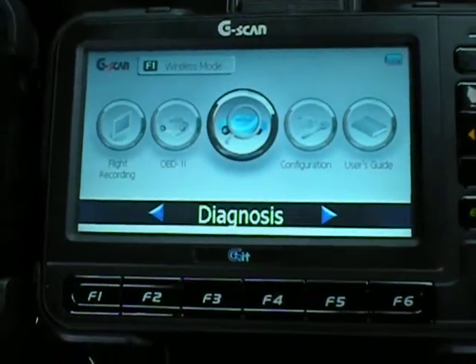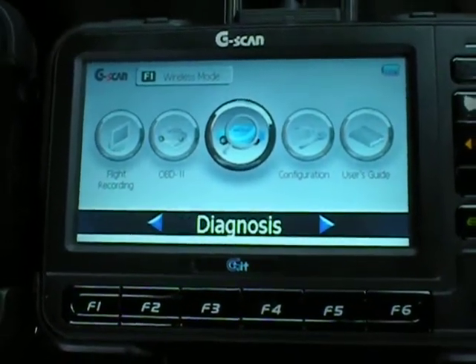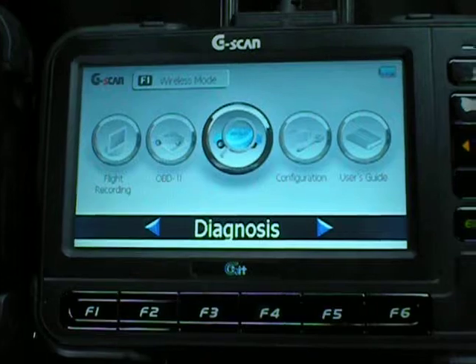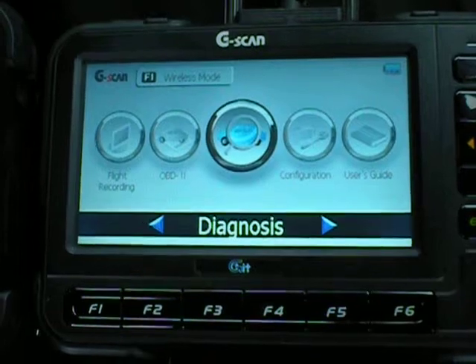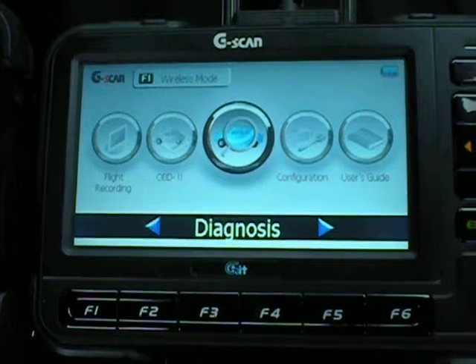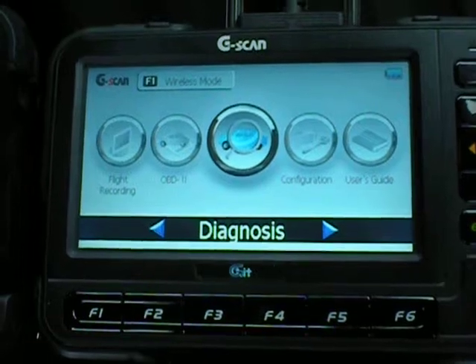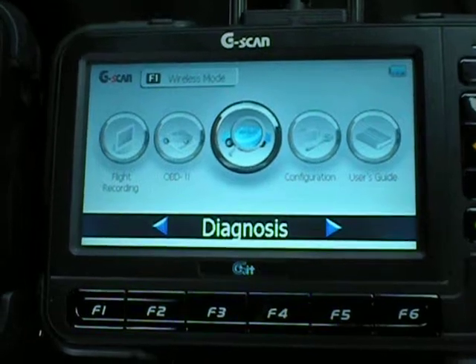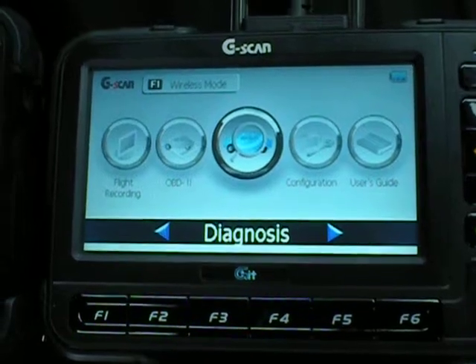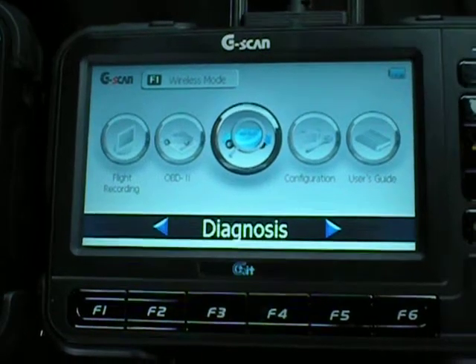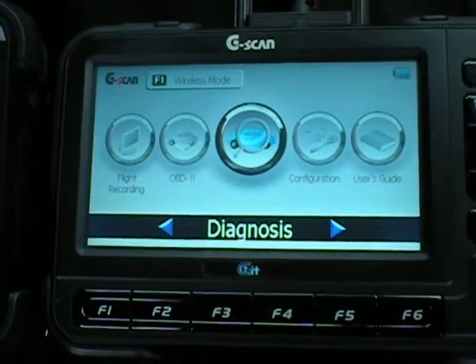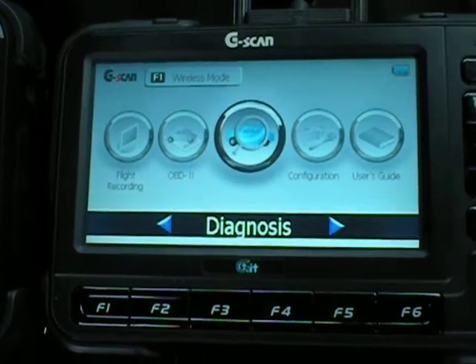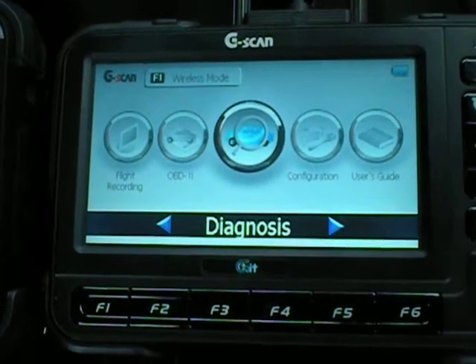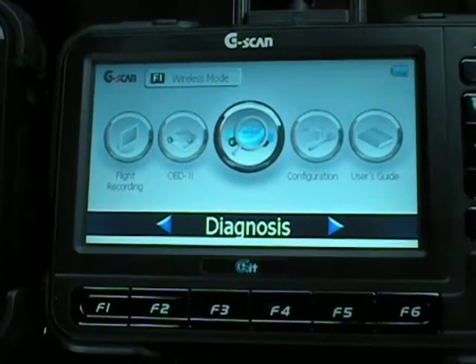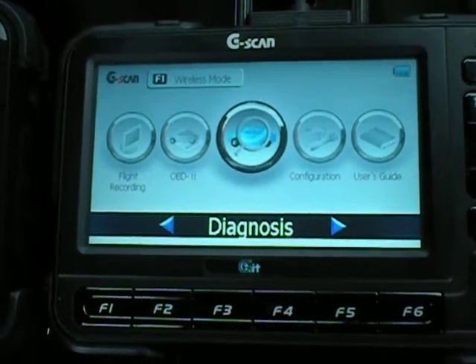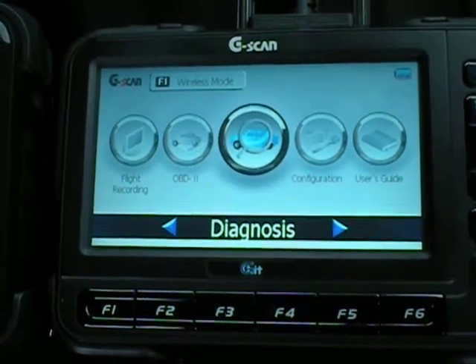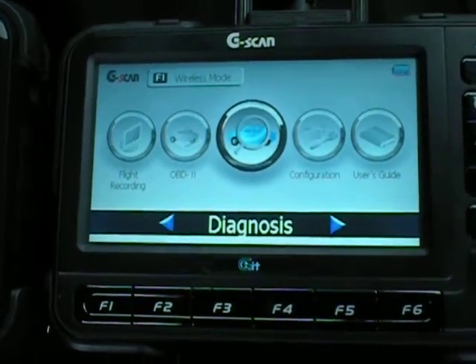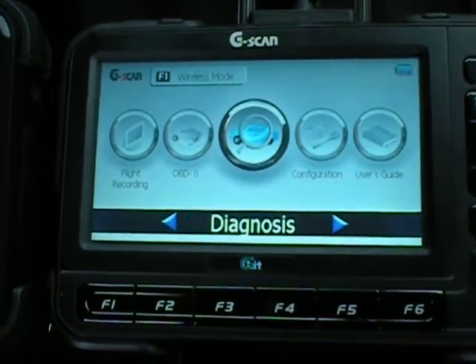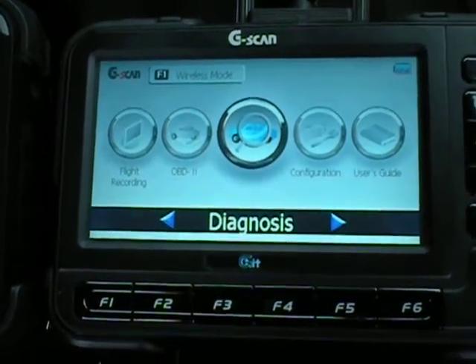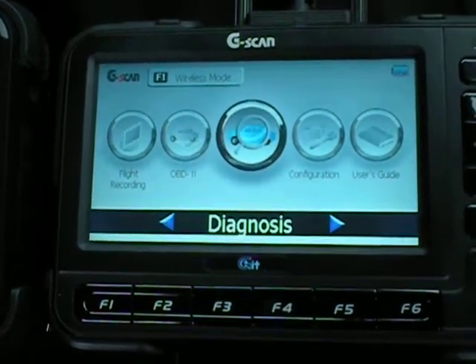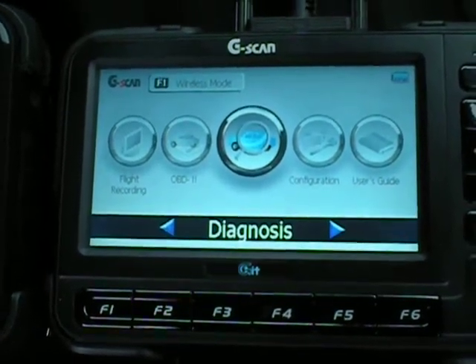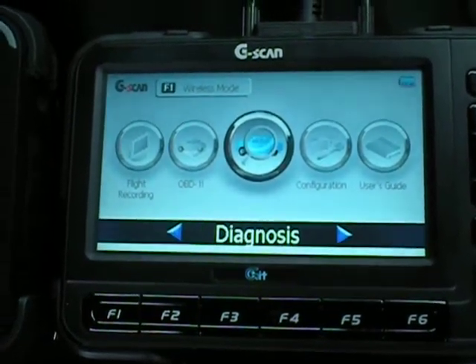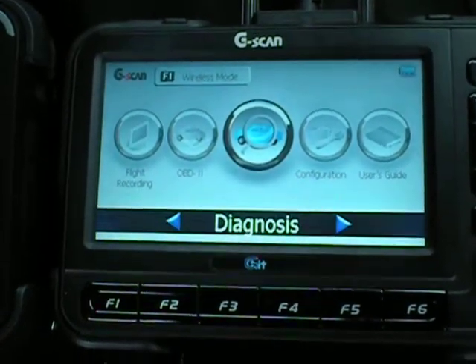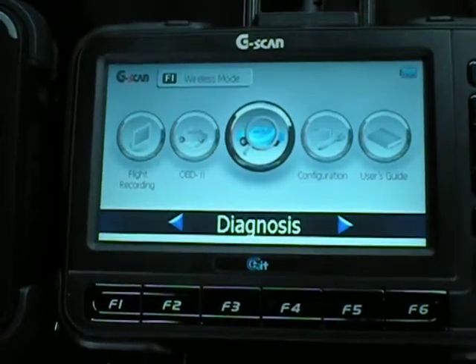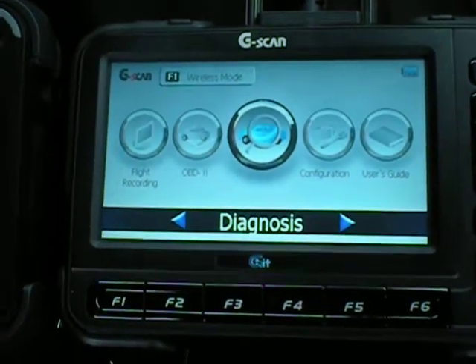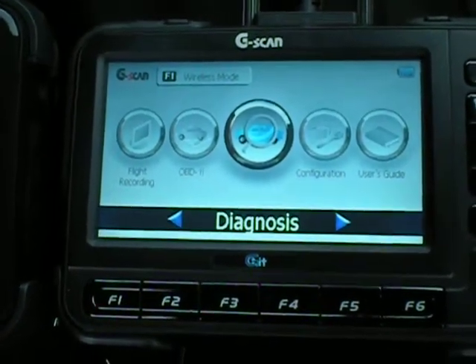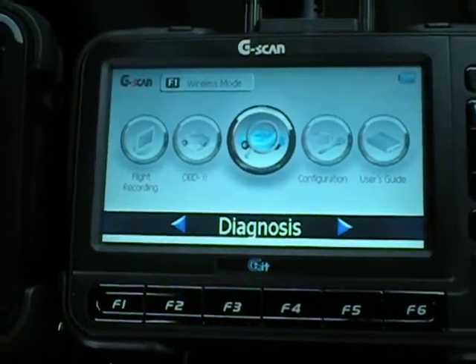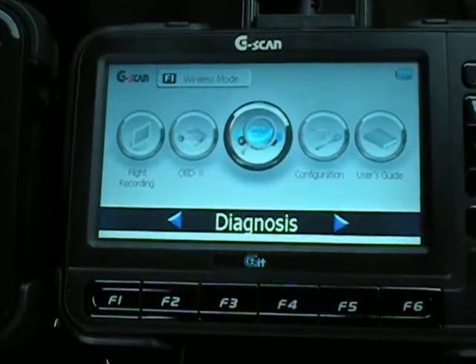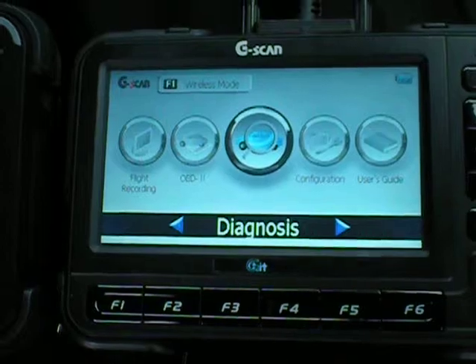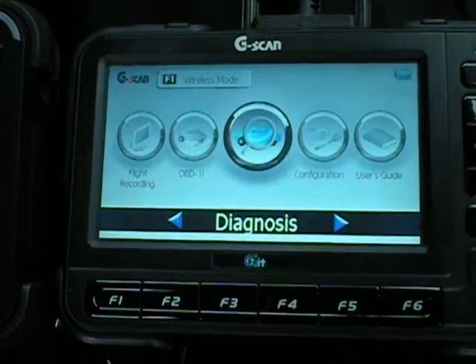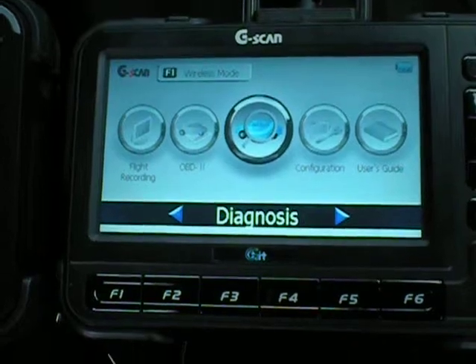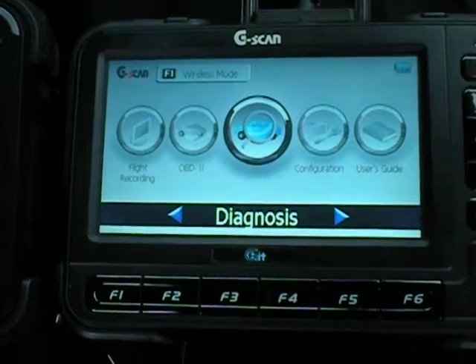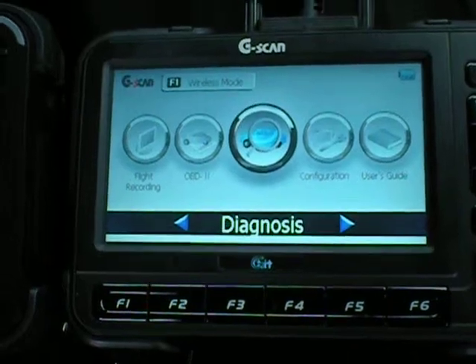The G-Scan 1 is not specifically designed for outdoor use, so it does get a bit of glare and reflection, which can be a problem.